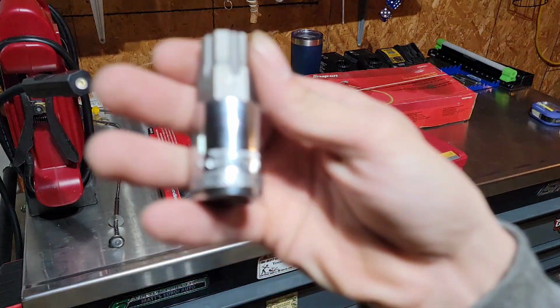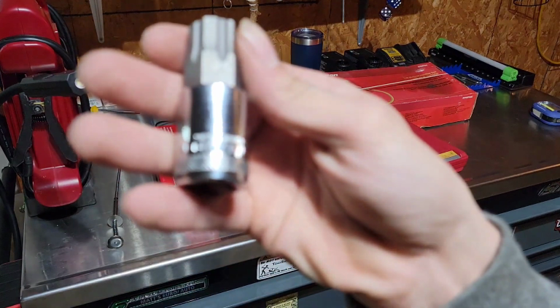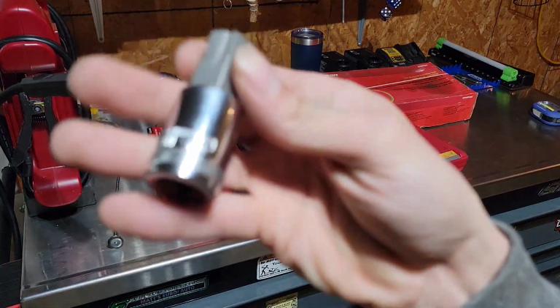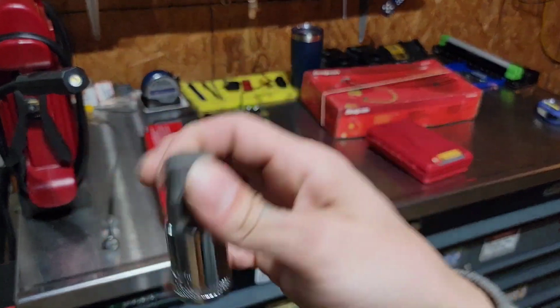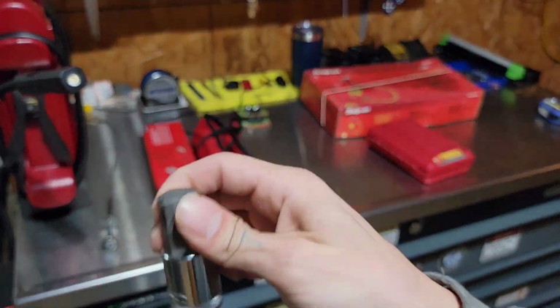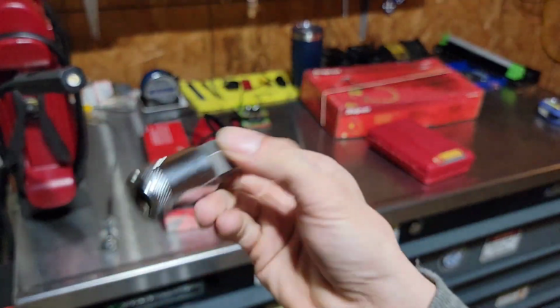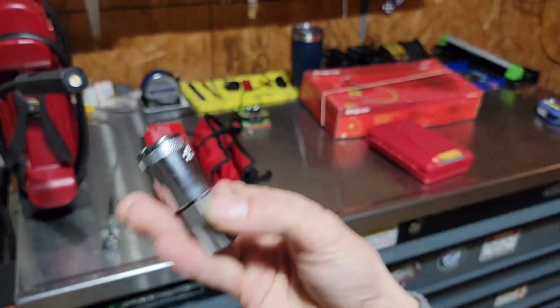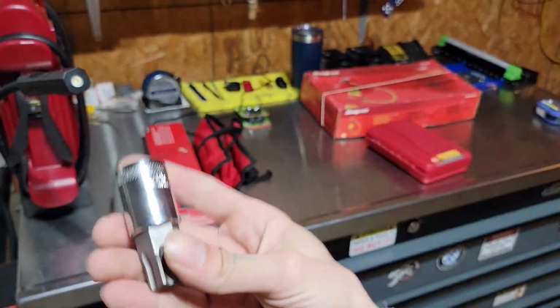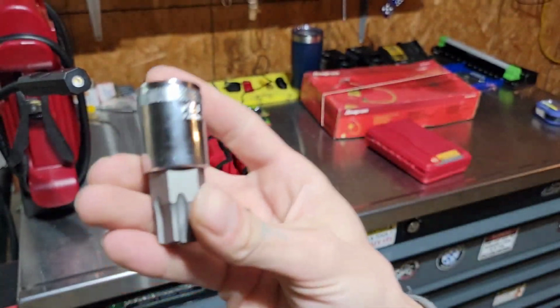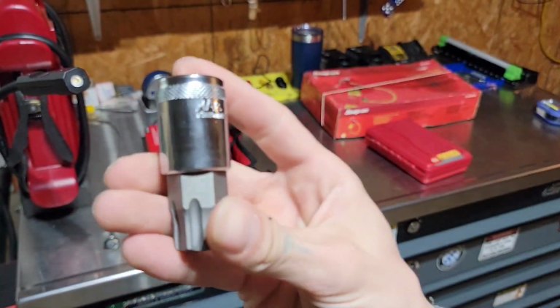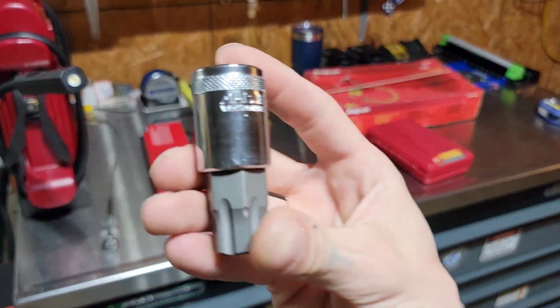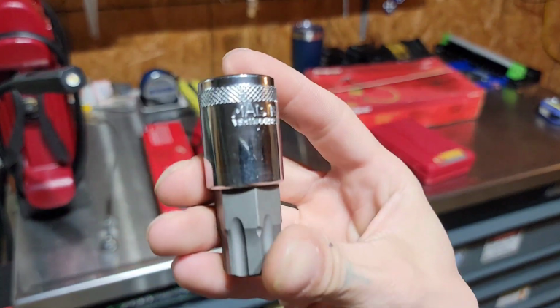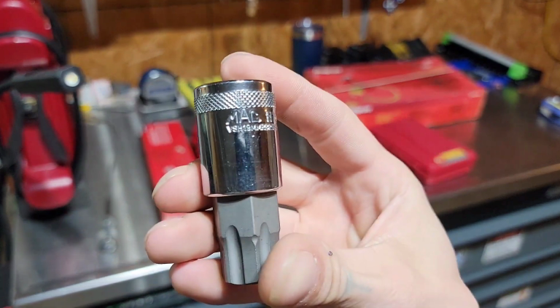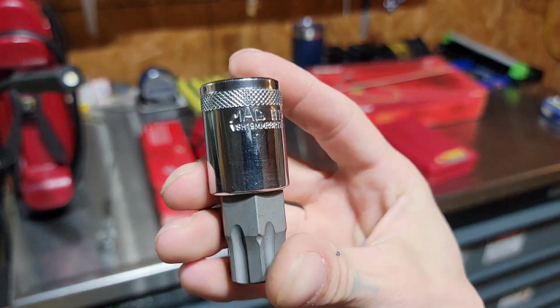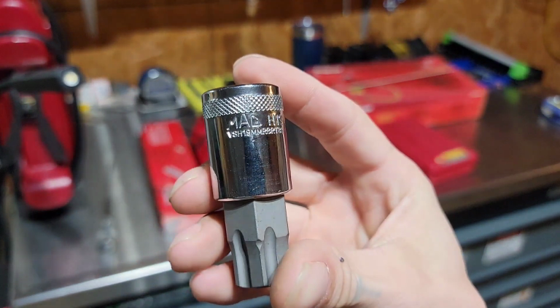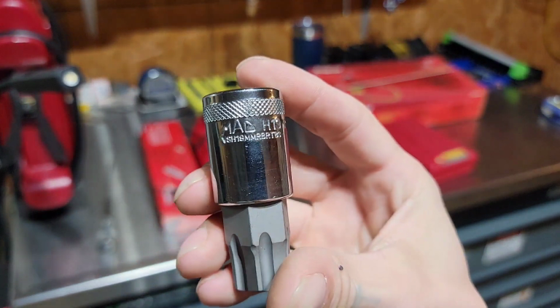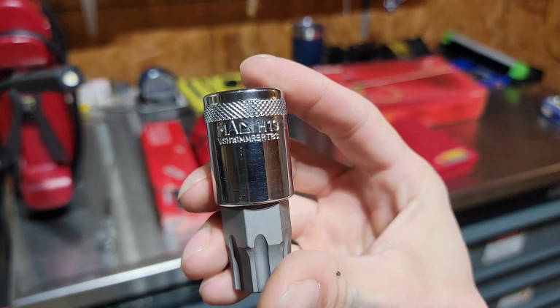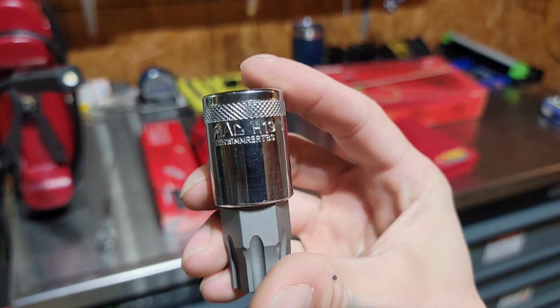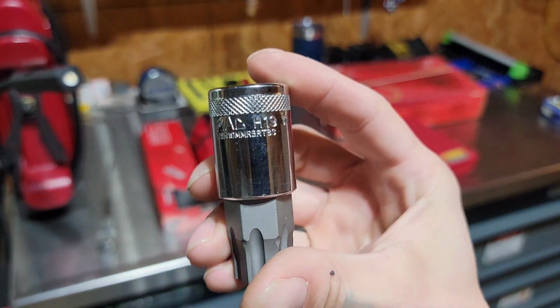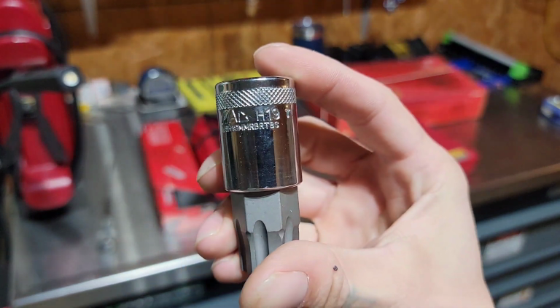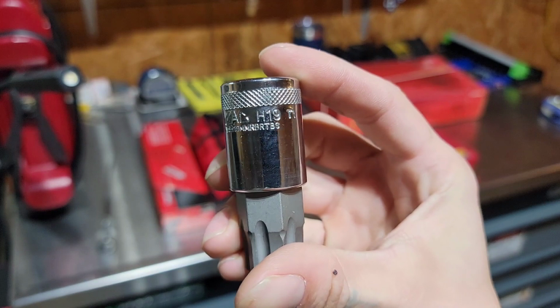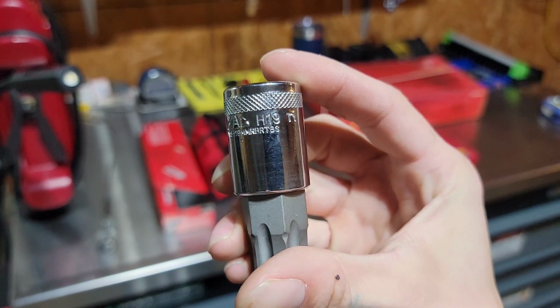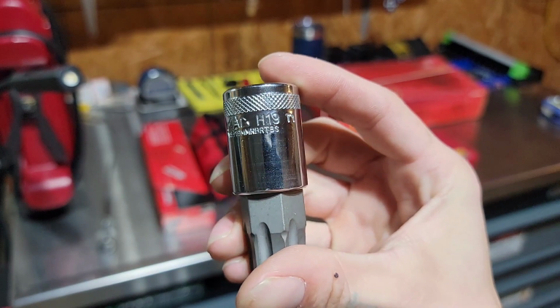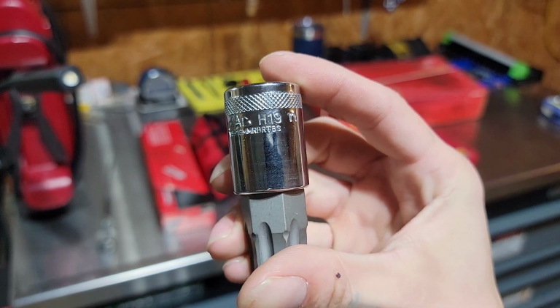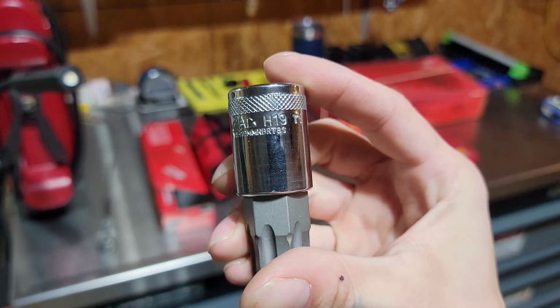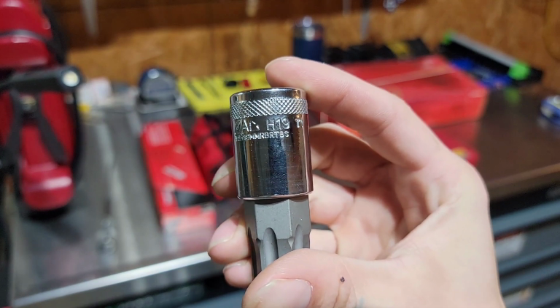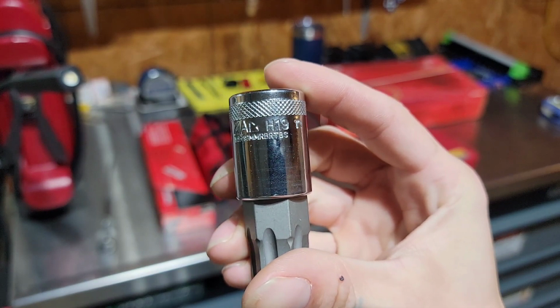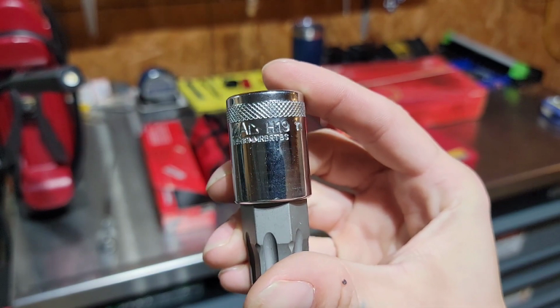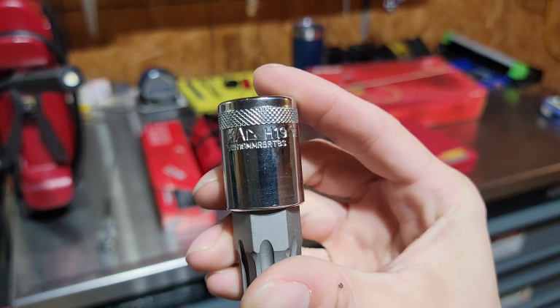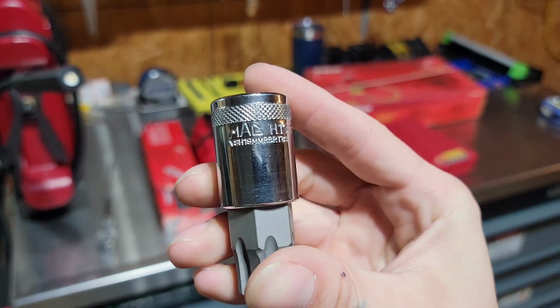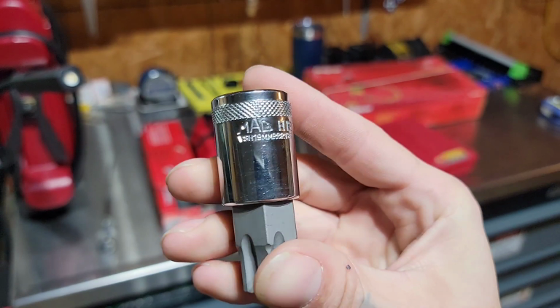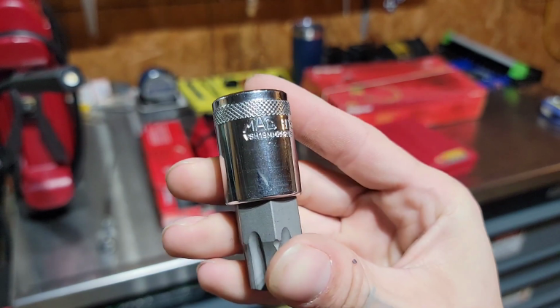Almost forgot — this wild guy here. Just ordered this in about a week ago and it came yesterday.